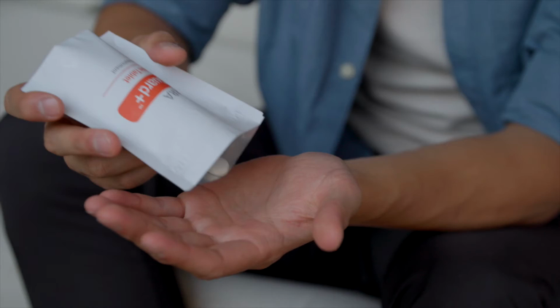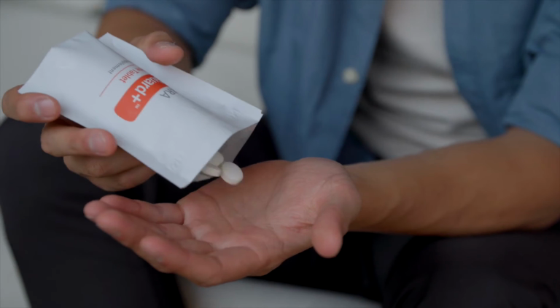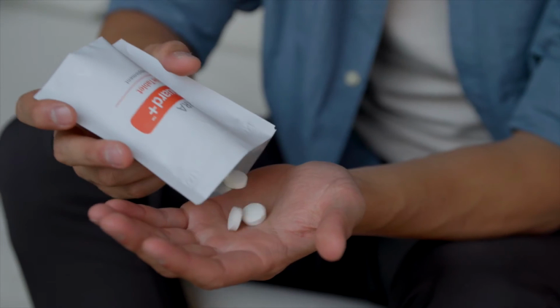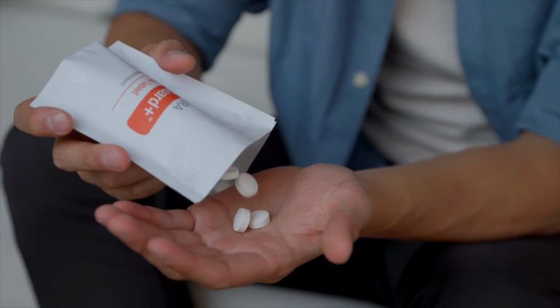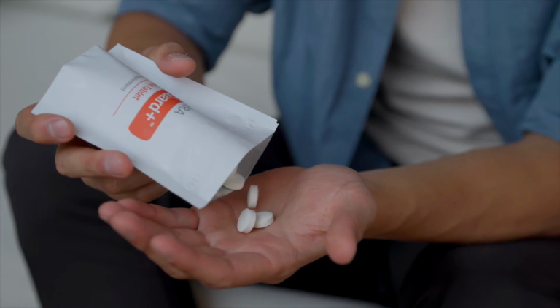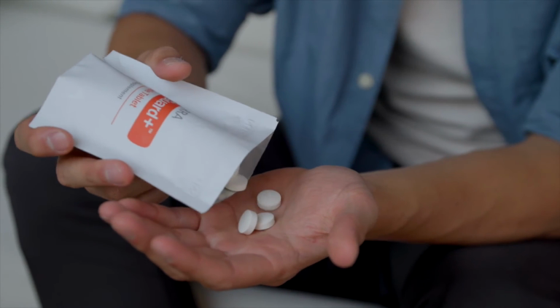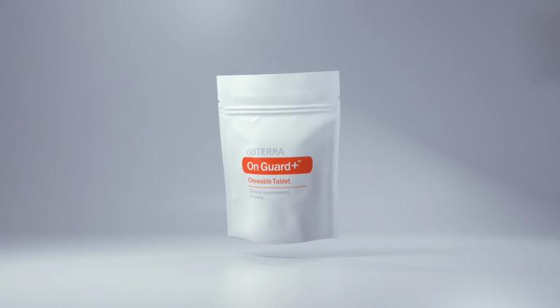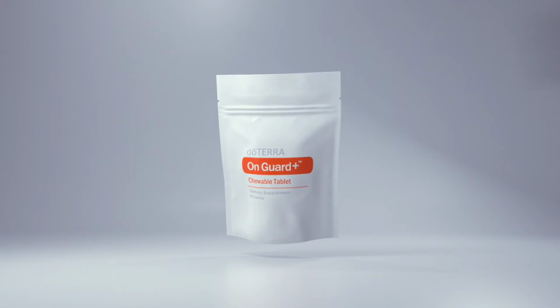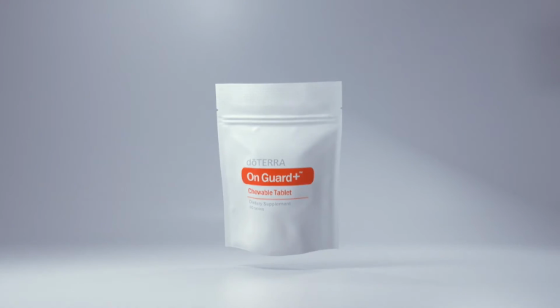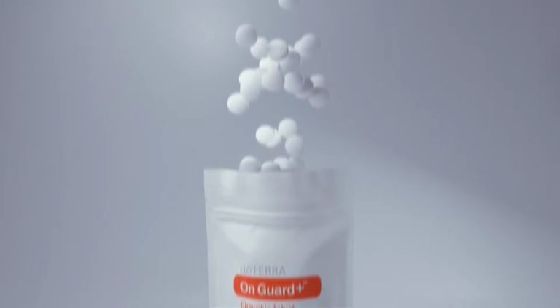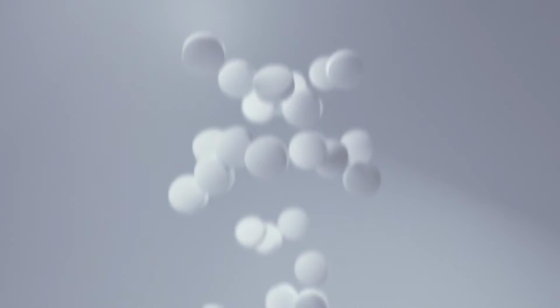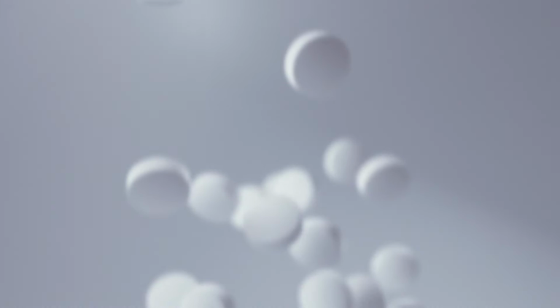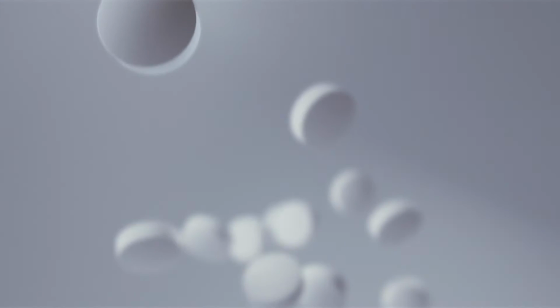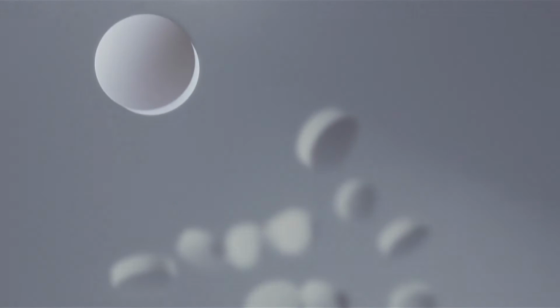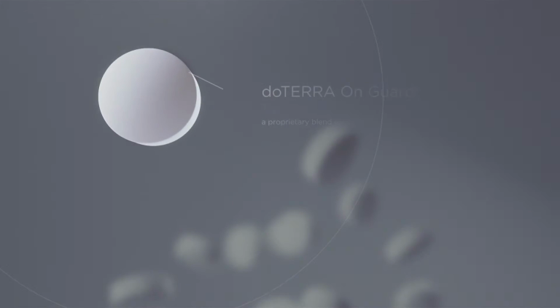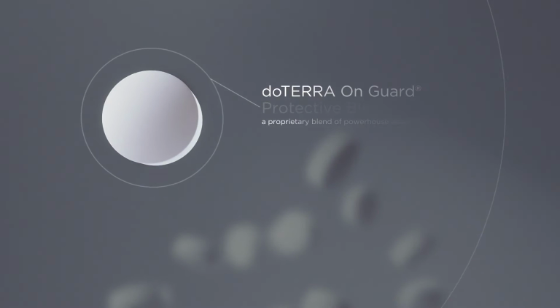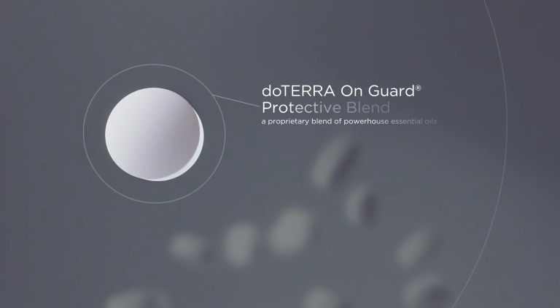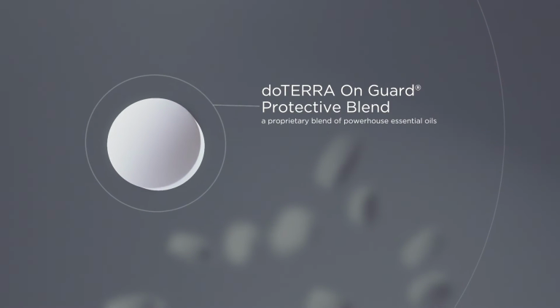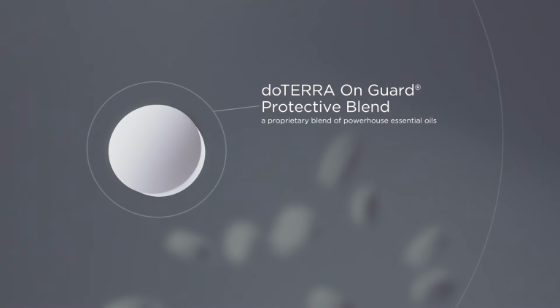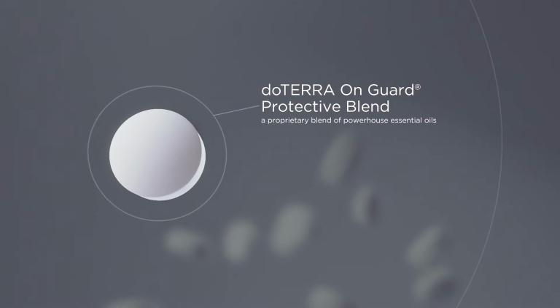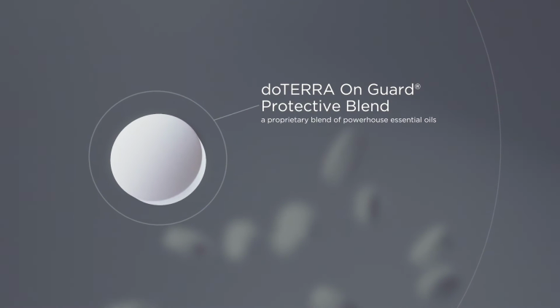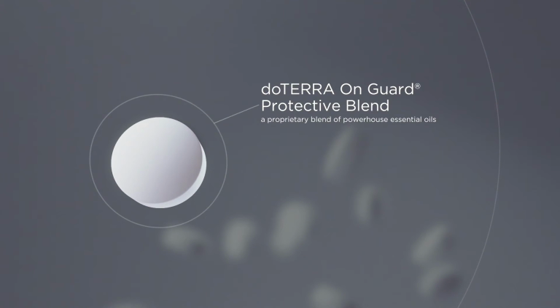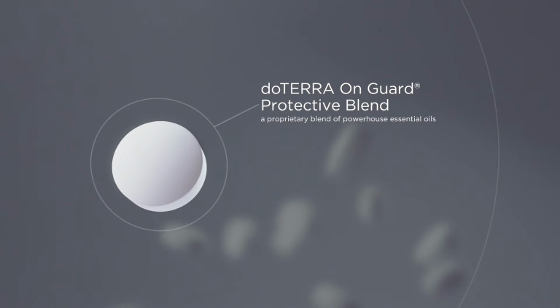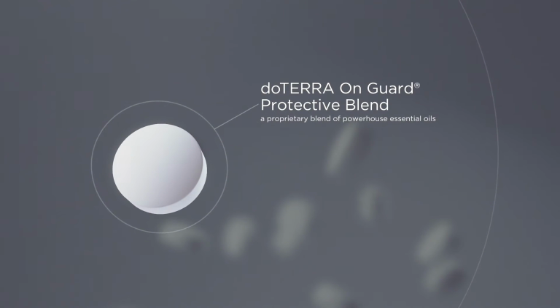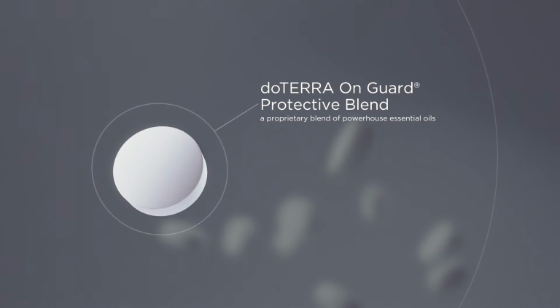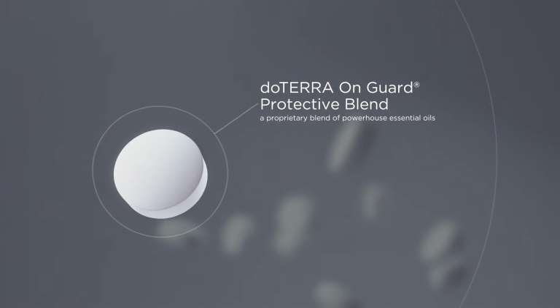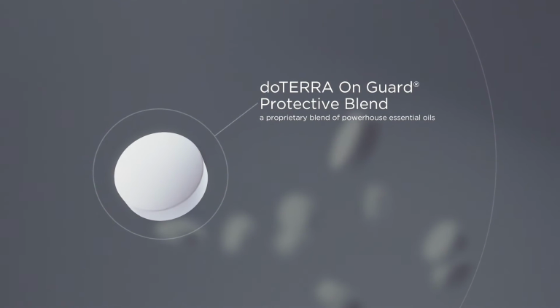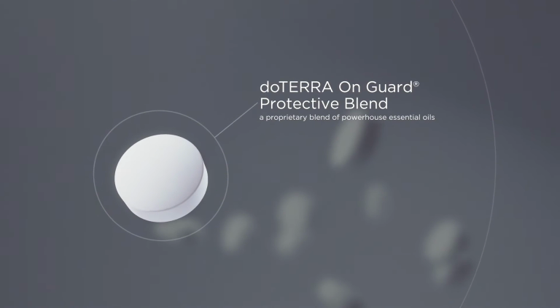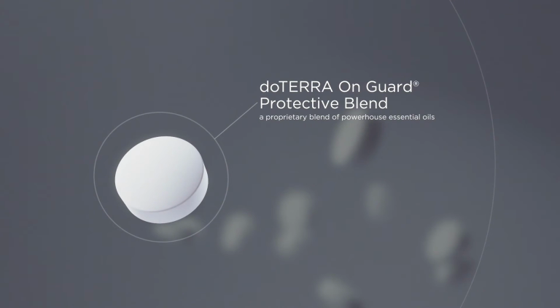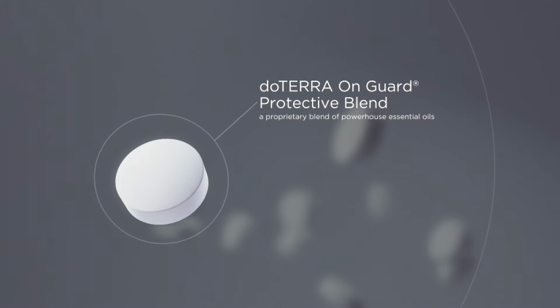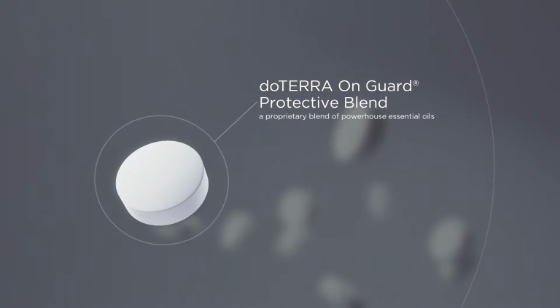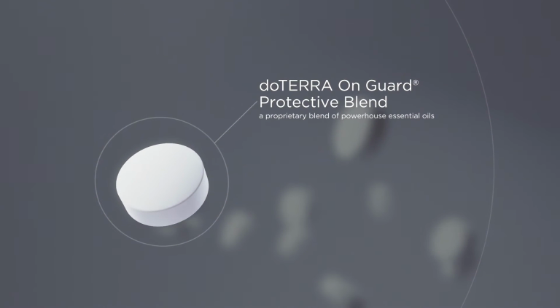In one little tablet you've just given your body the doTERRA OnGuard protective blend, which includes five powerhouse essential oils.